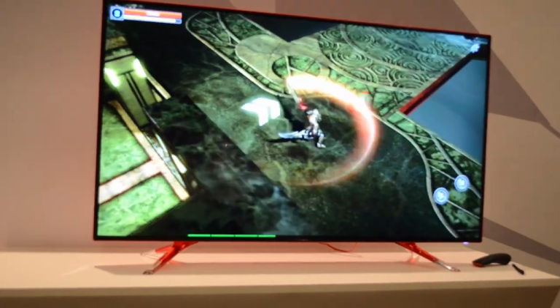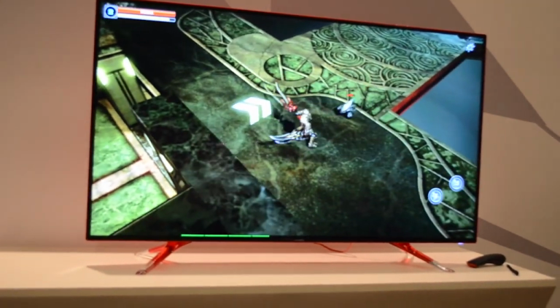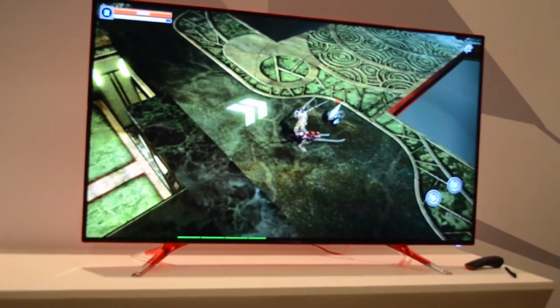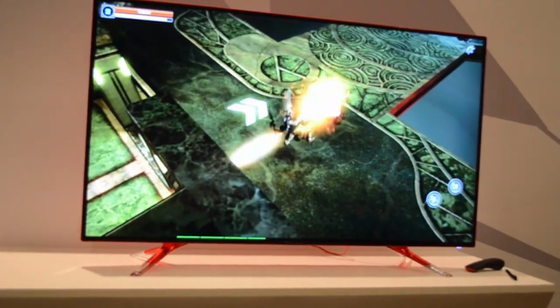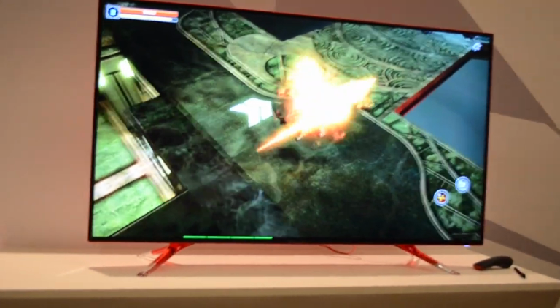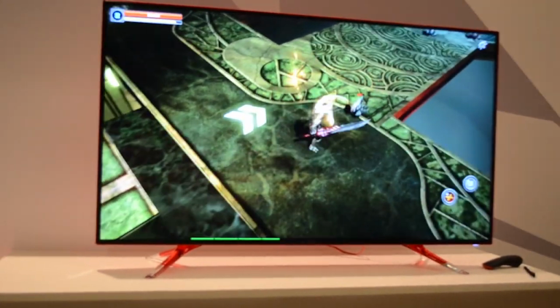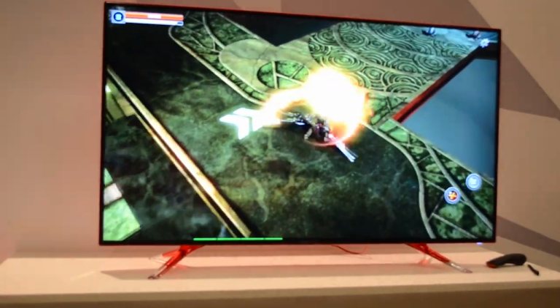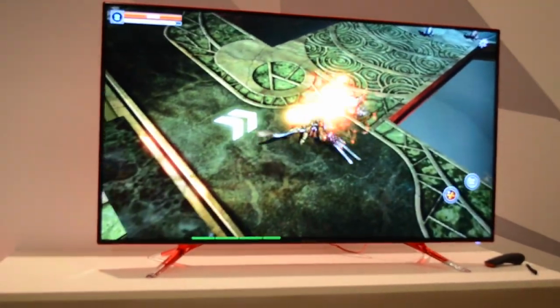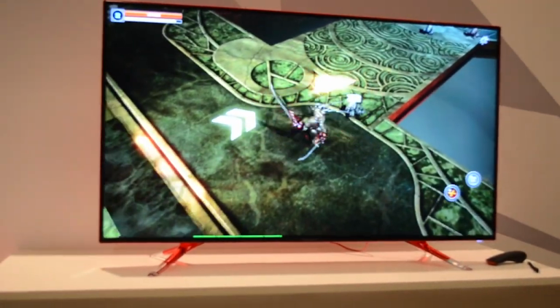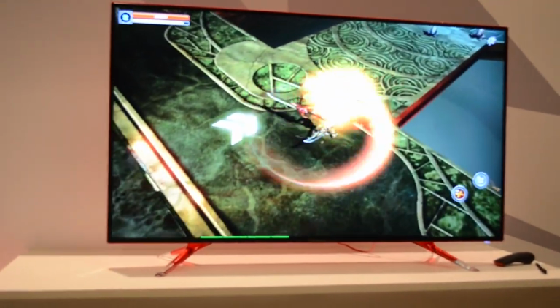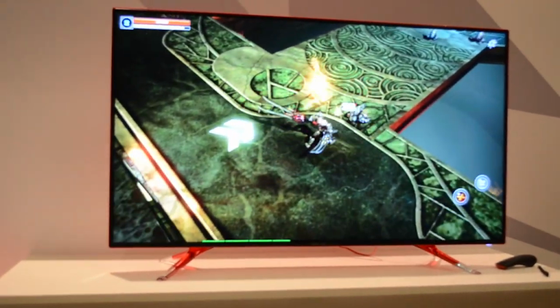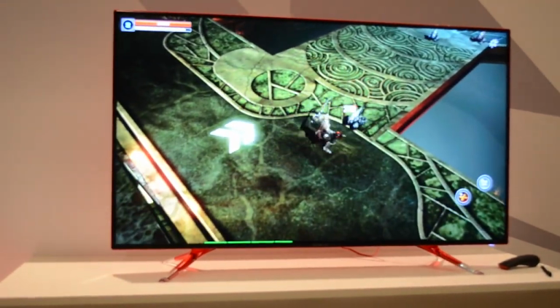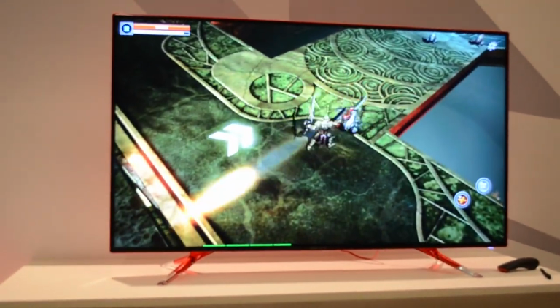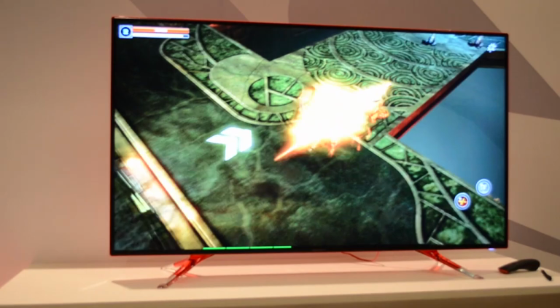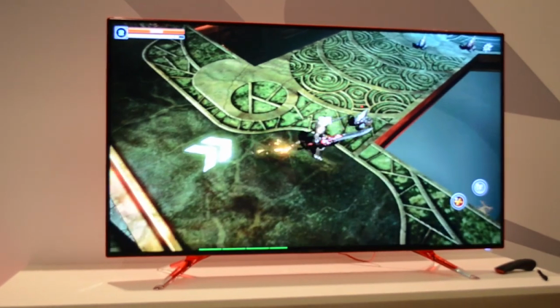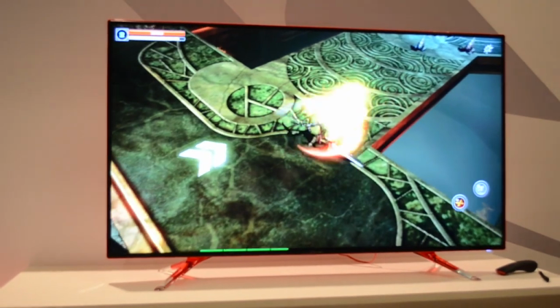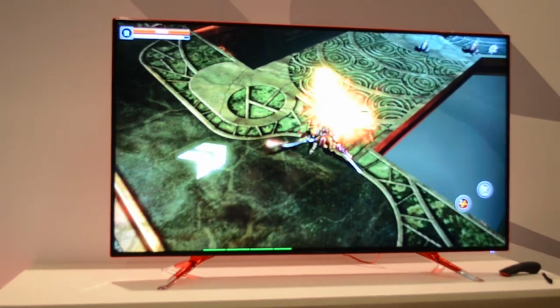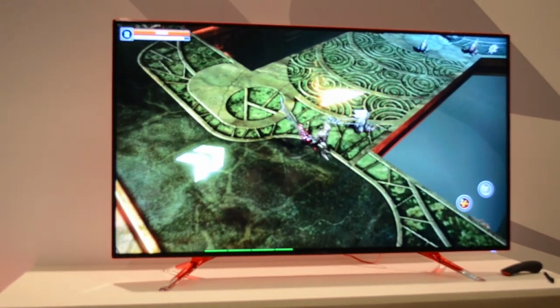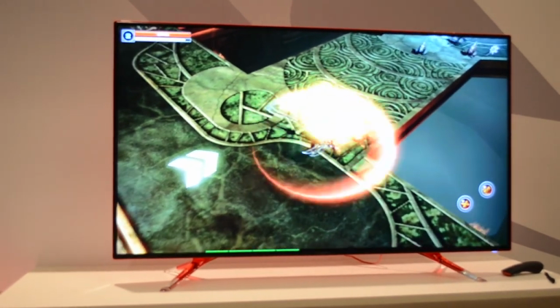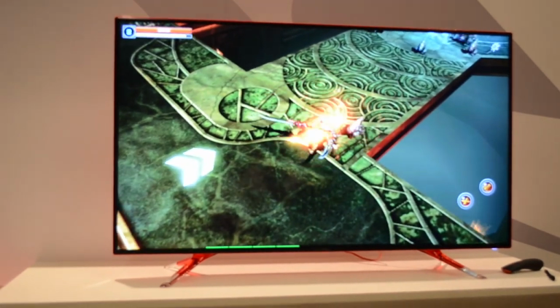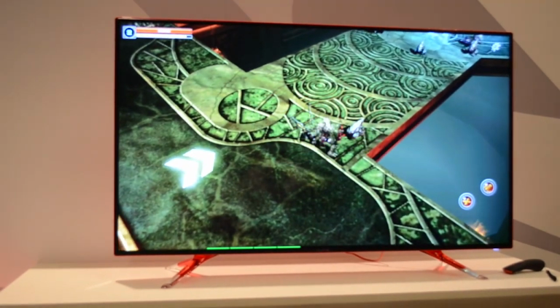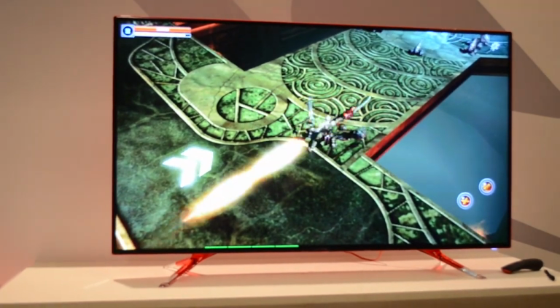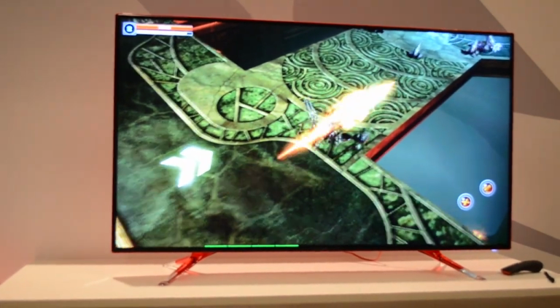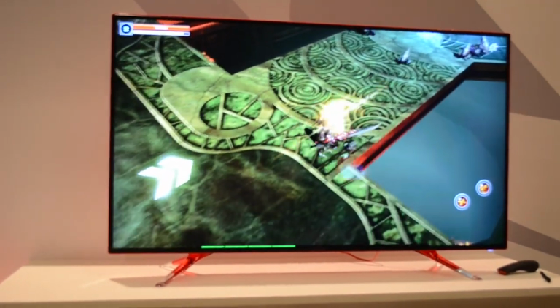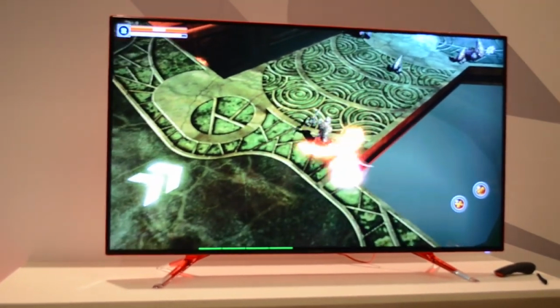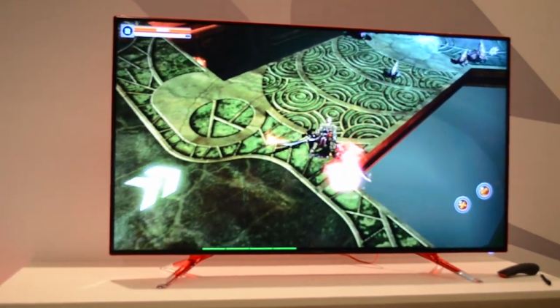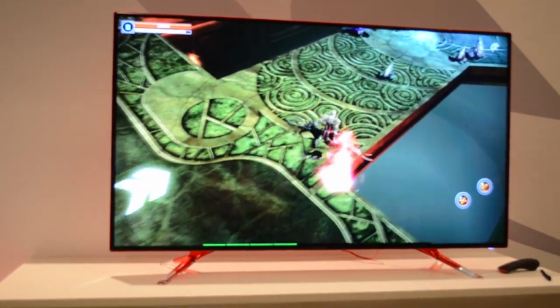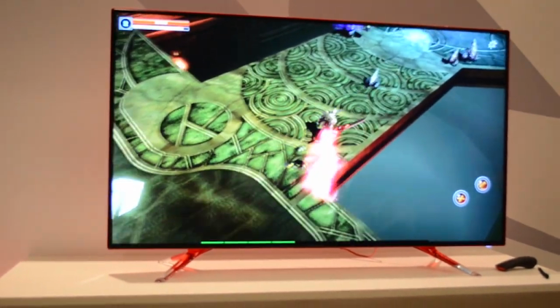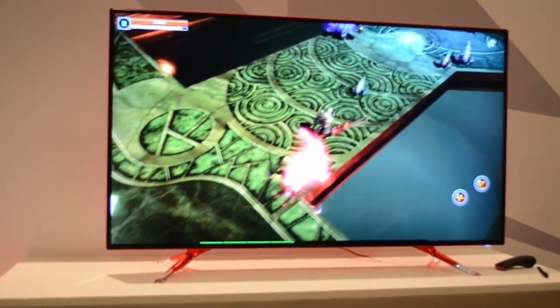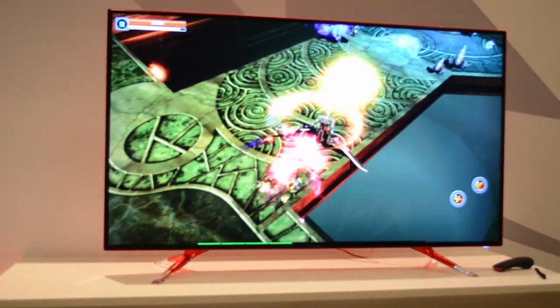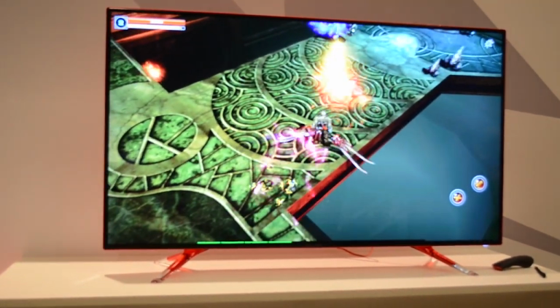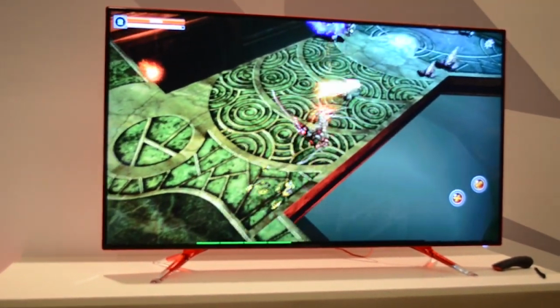So this is the first eyes-on of the Lenovo Smart TV. I'm Nicole Scott for Mobile Geeks.